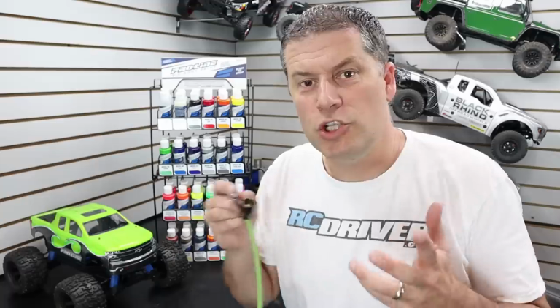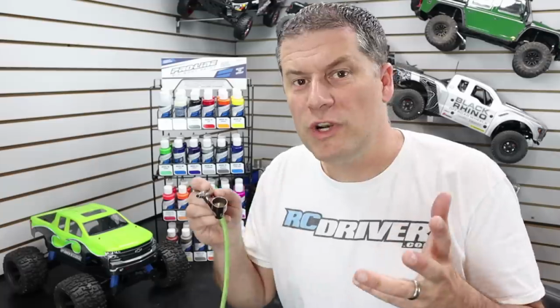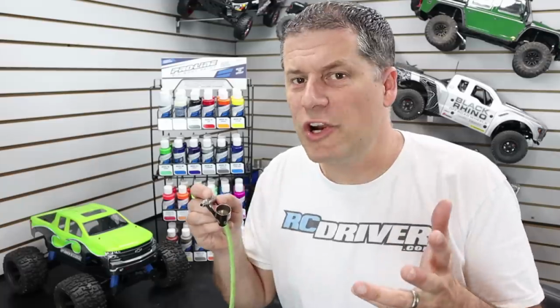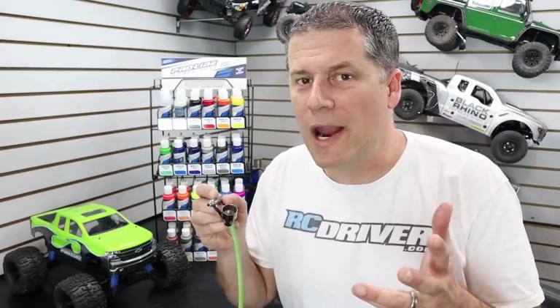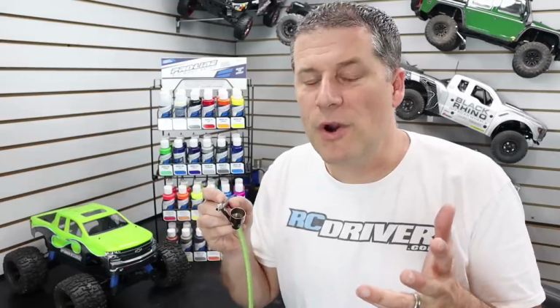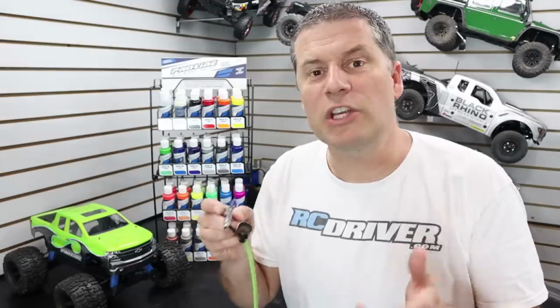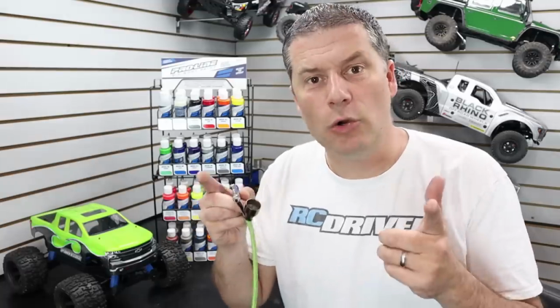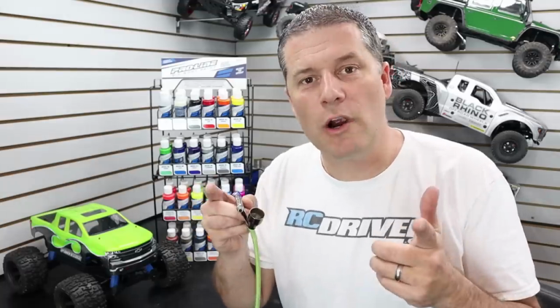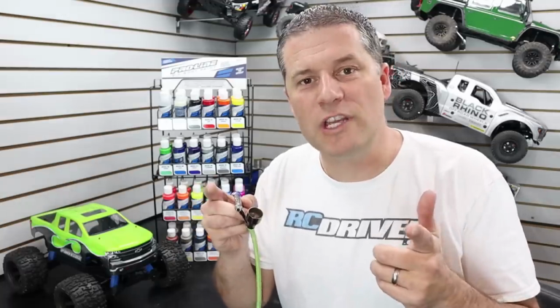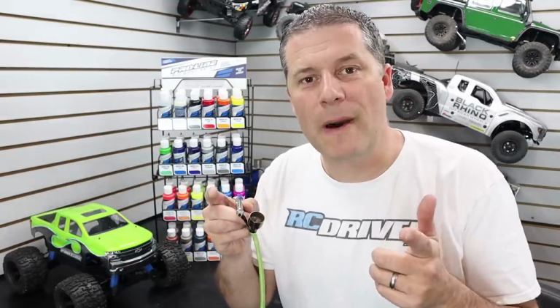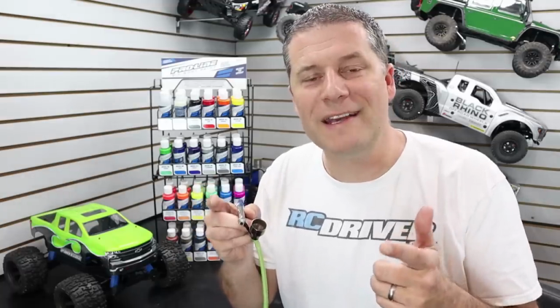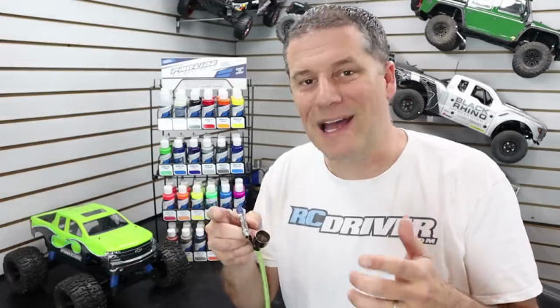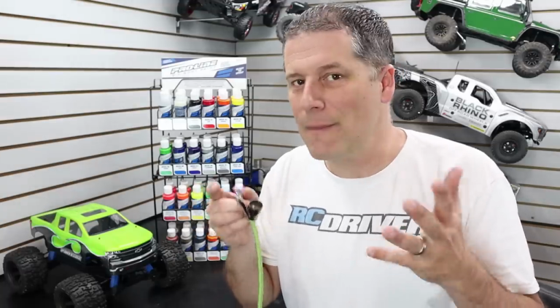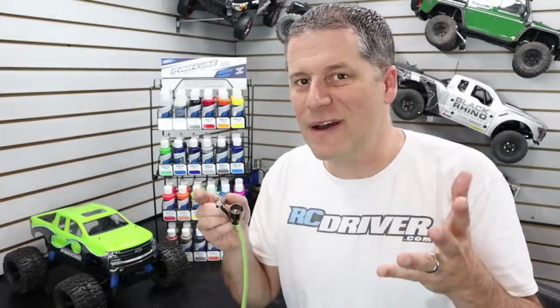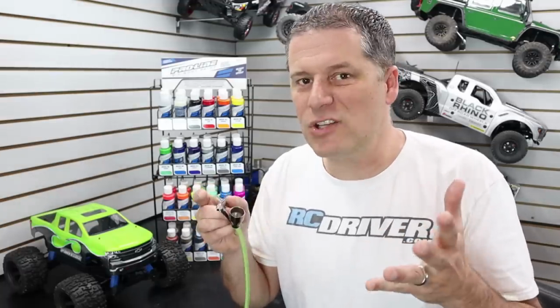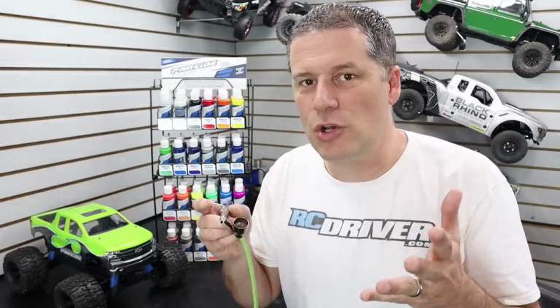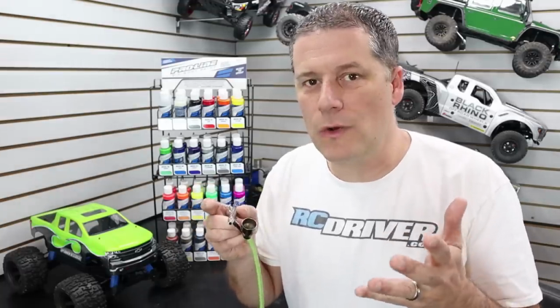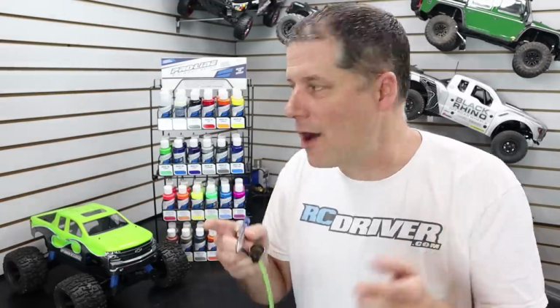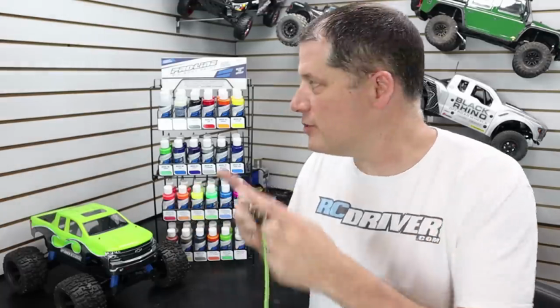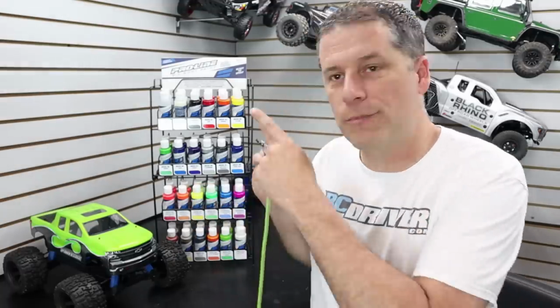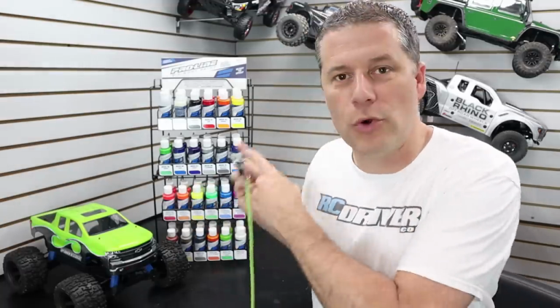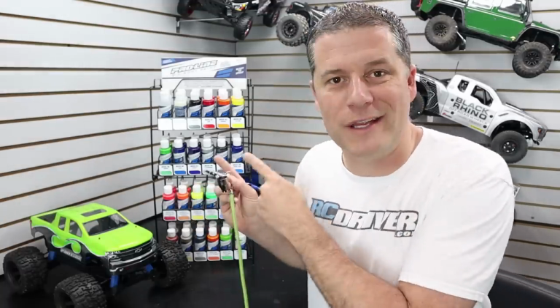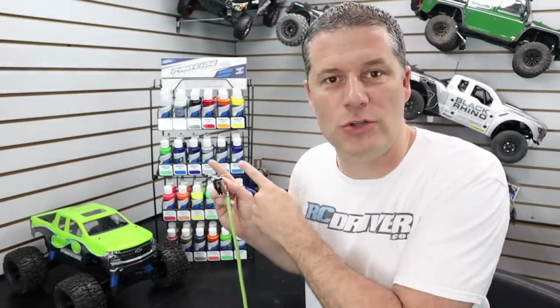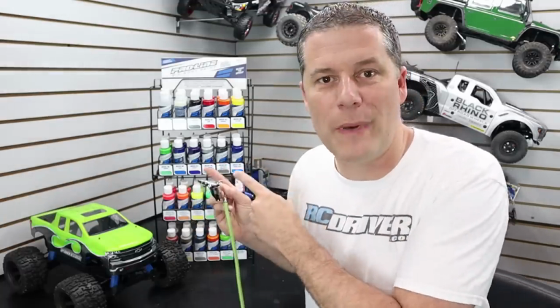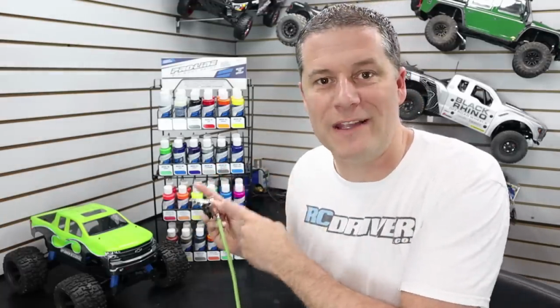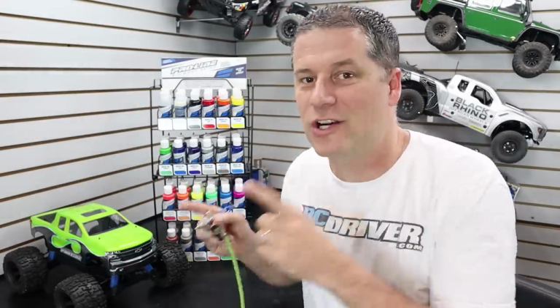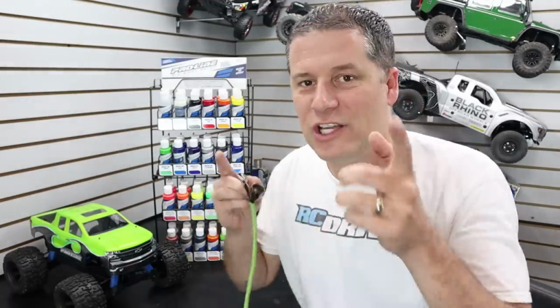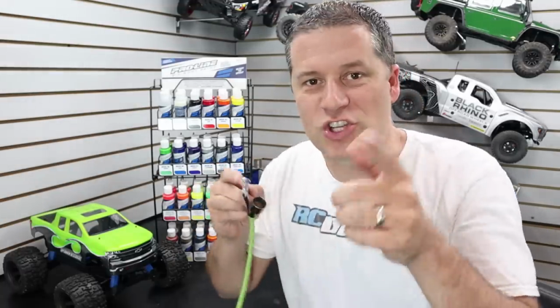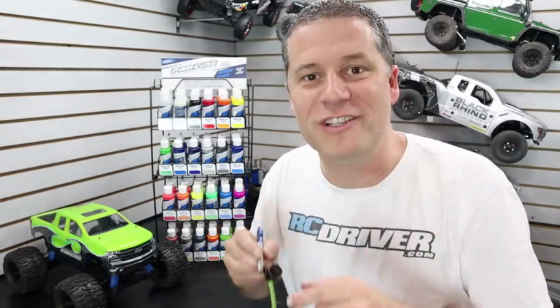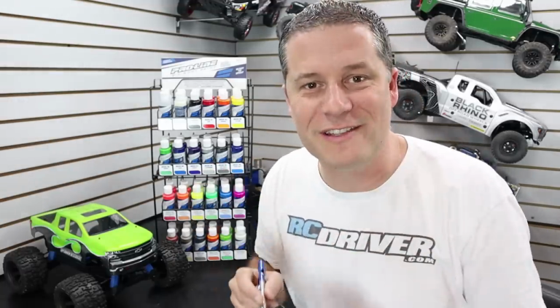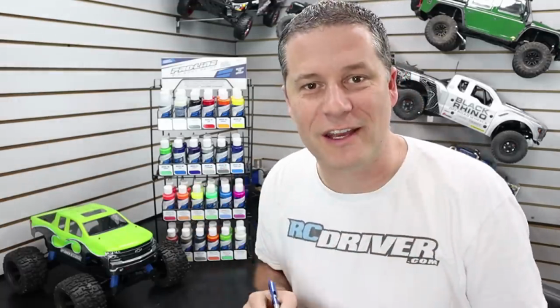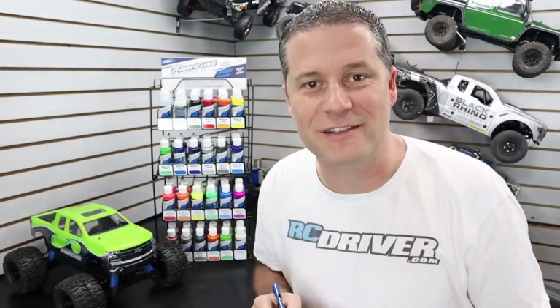Do you want to start airbrushing your RC bodies? I'm about to show you how using ProLine's new paint, starting in just 10 seconds.